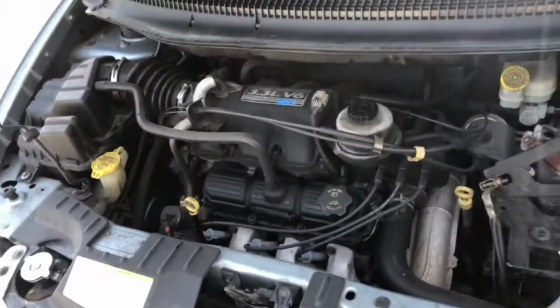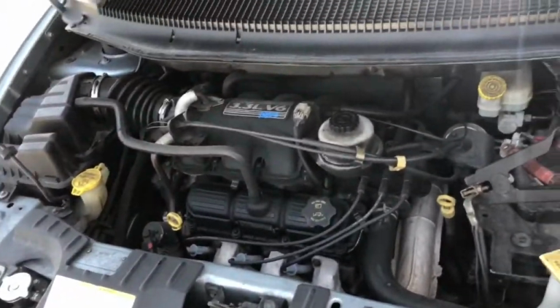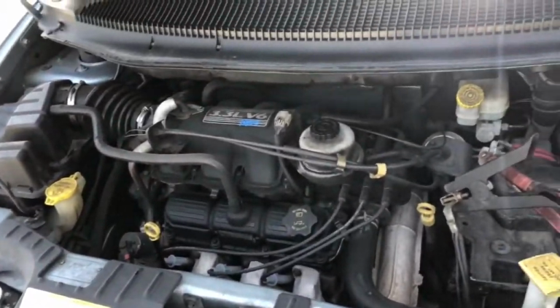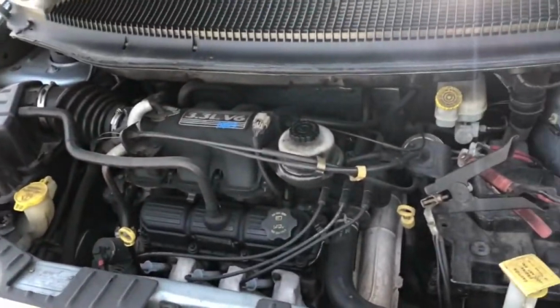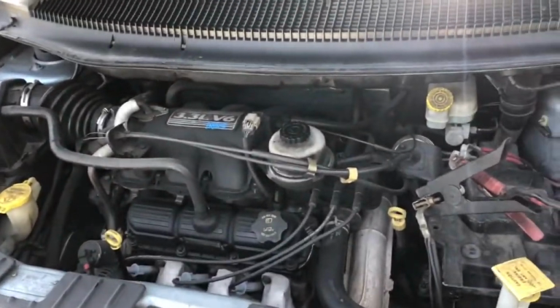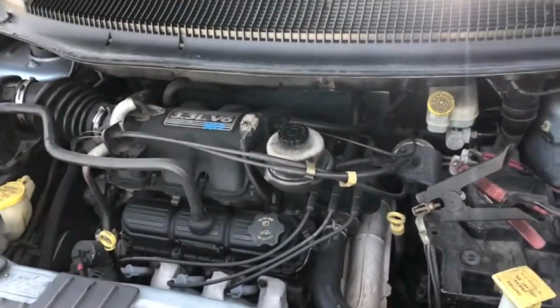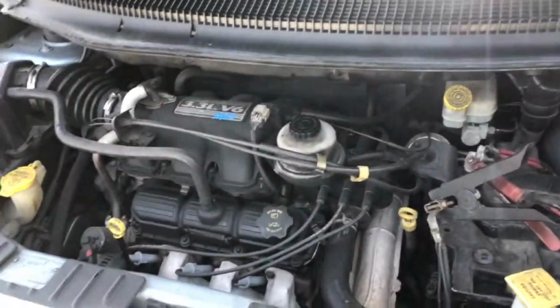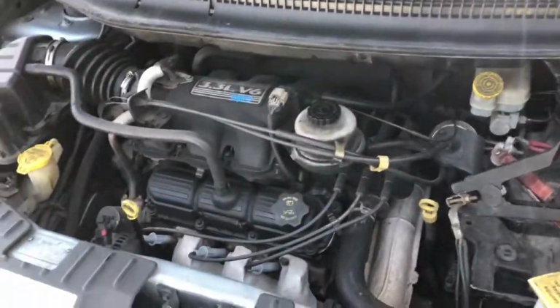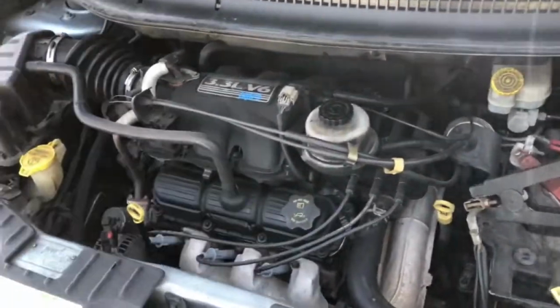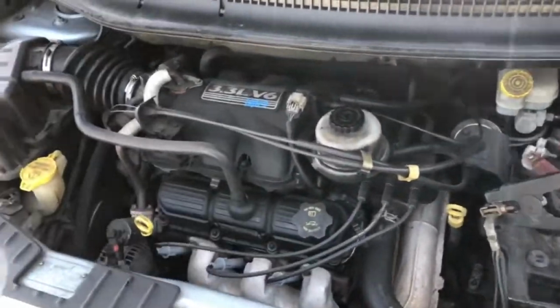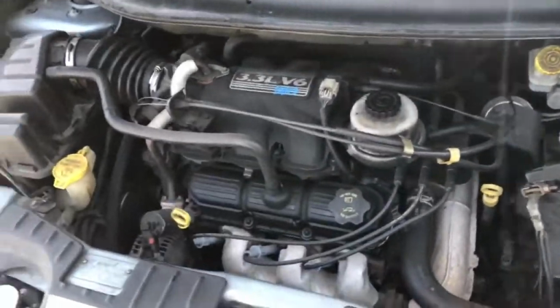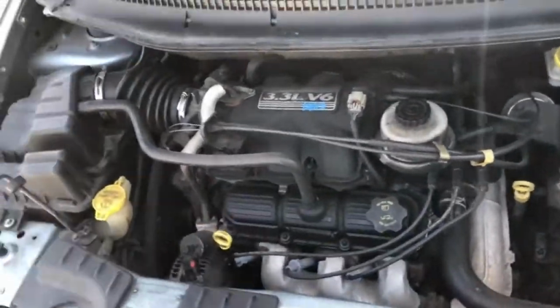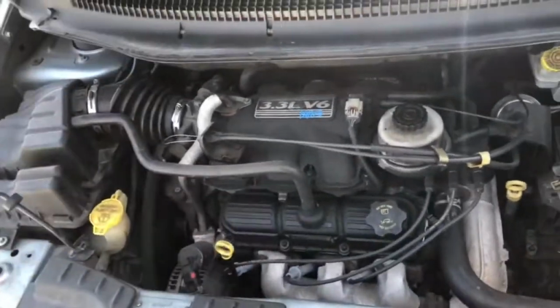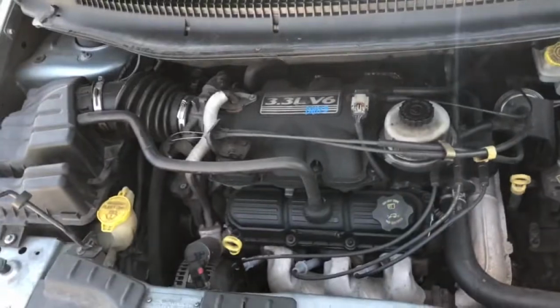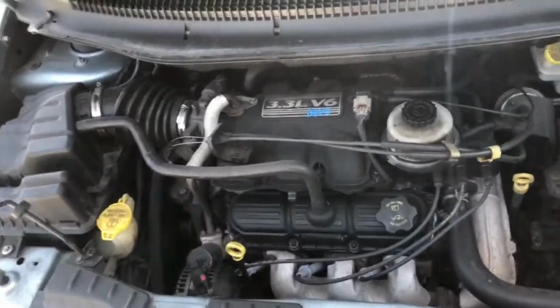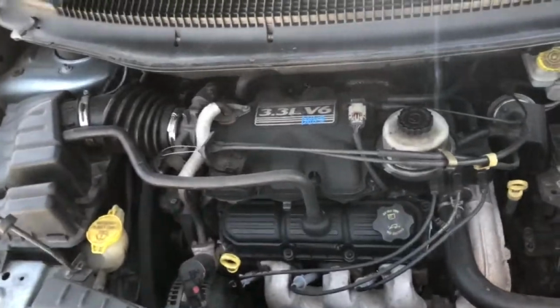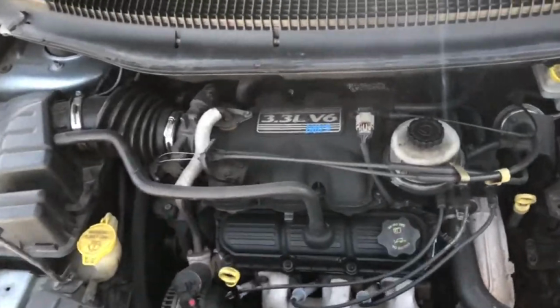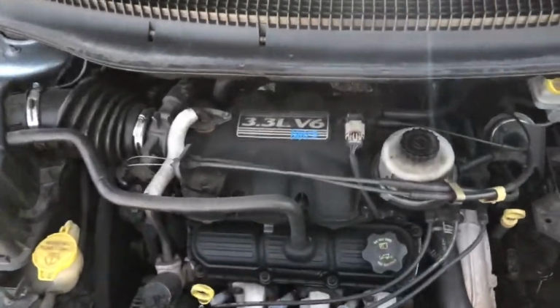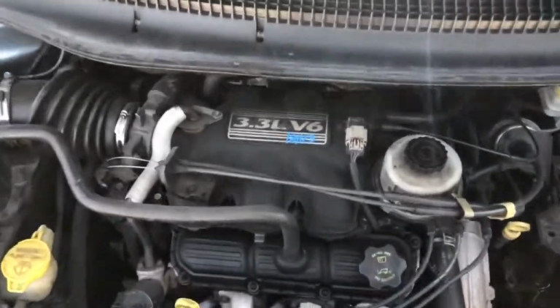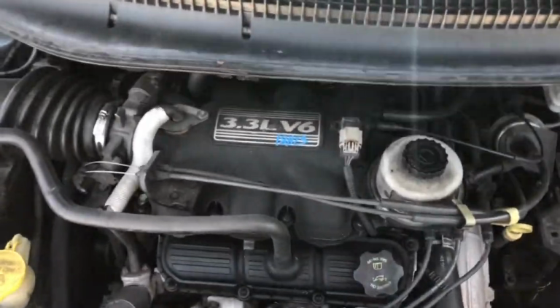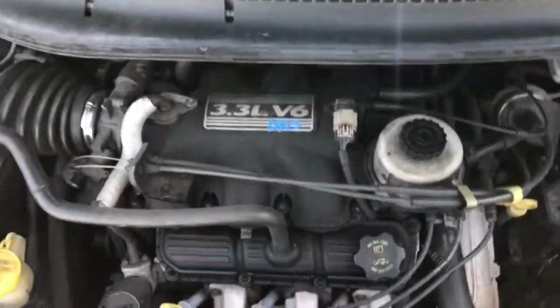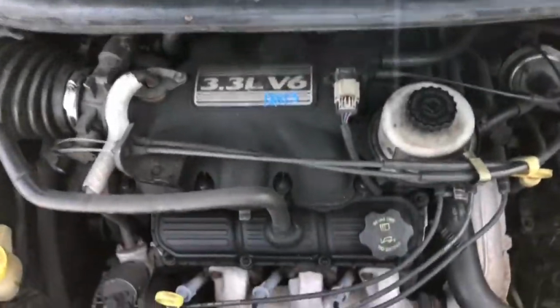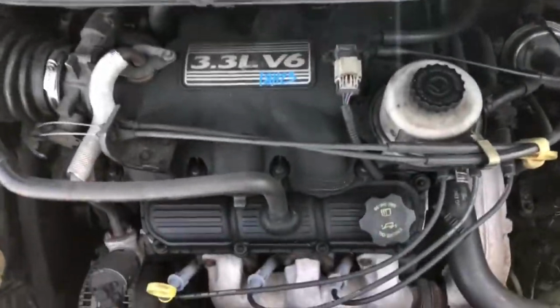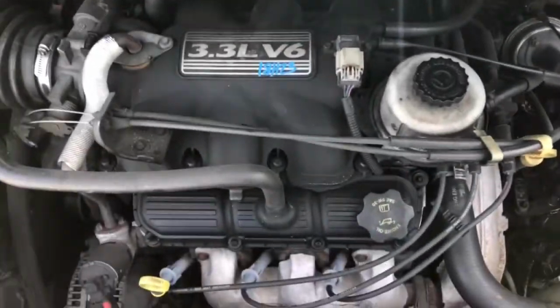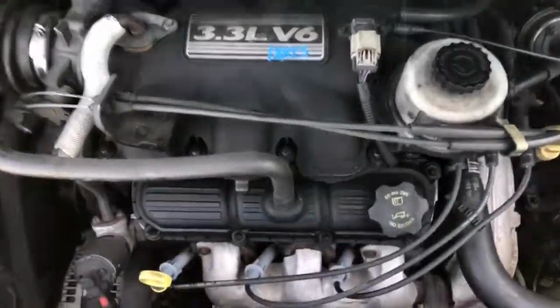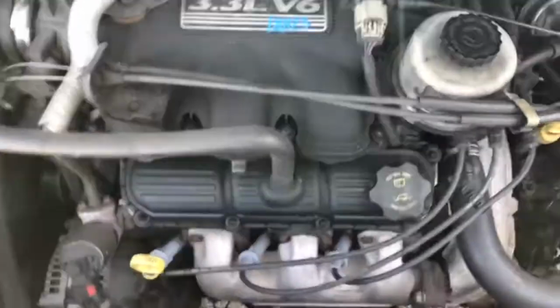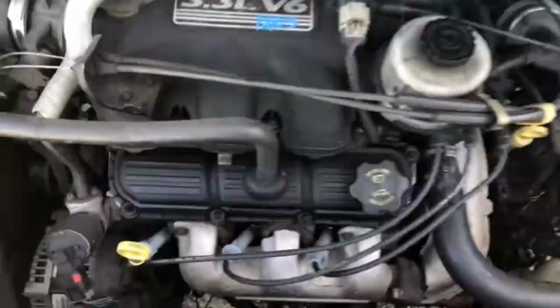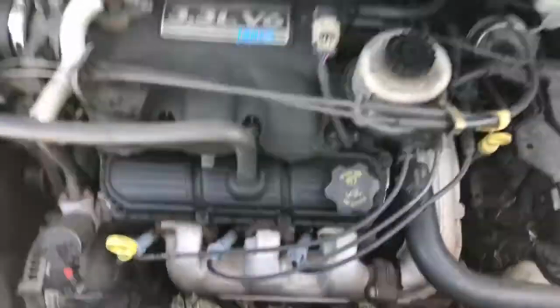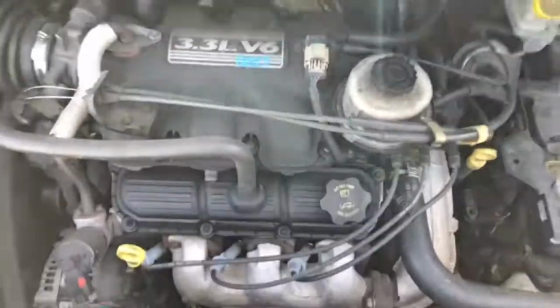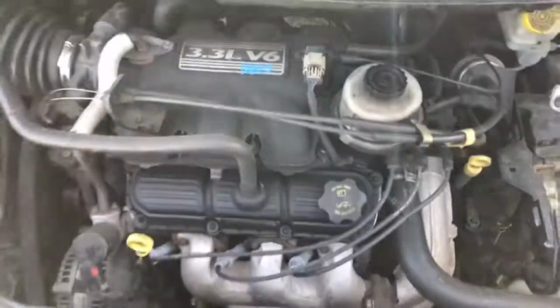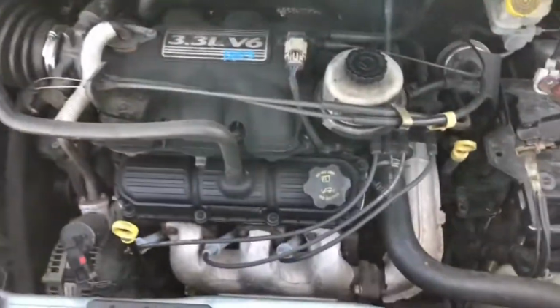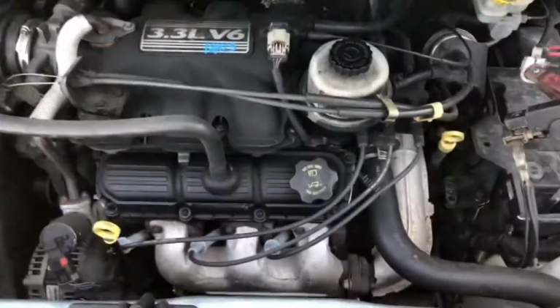2006 Dodge Caravan, tag number 18H23 with a 3.3.